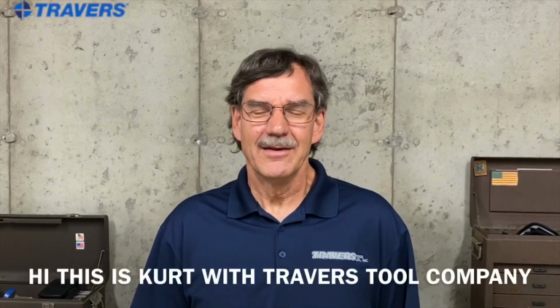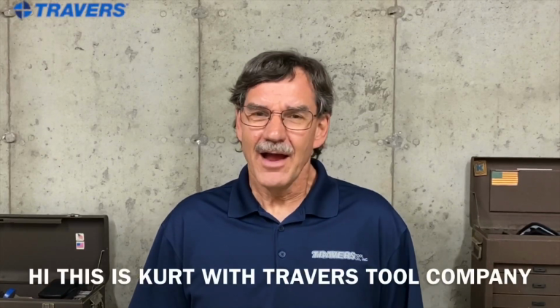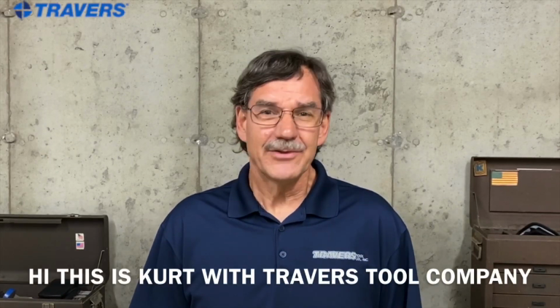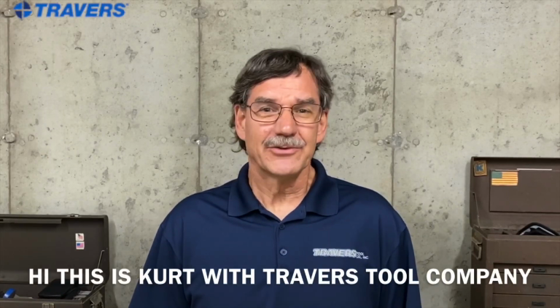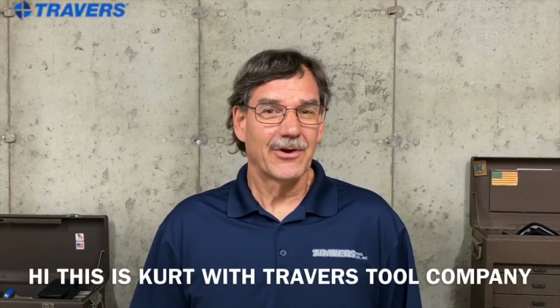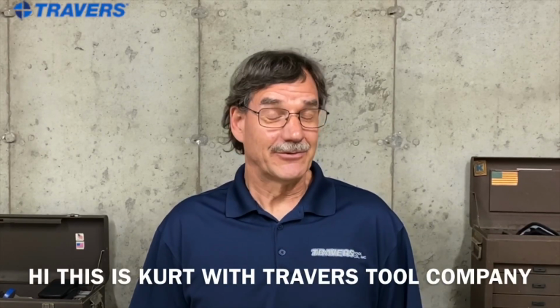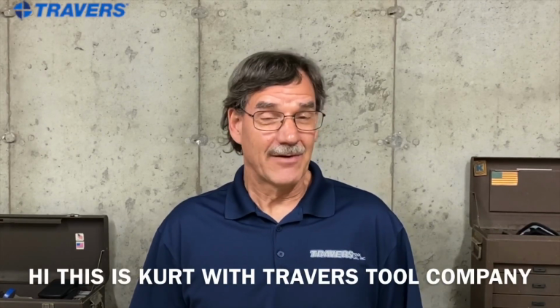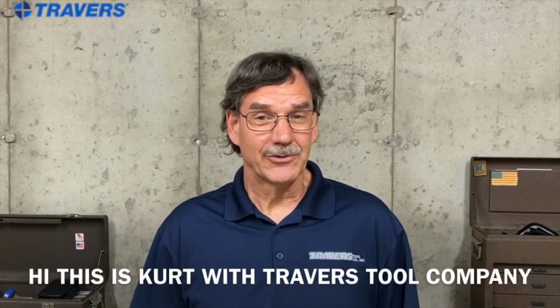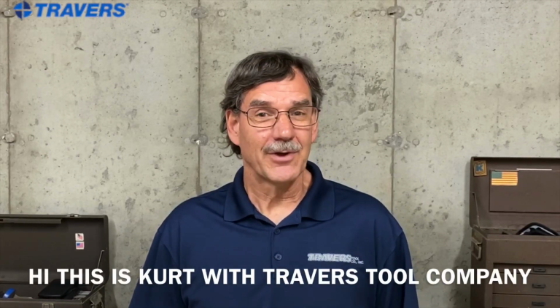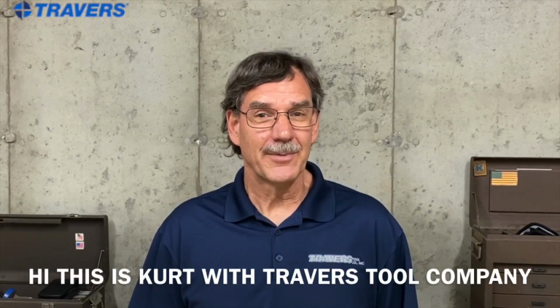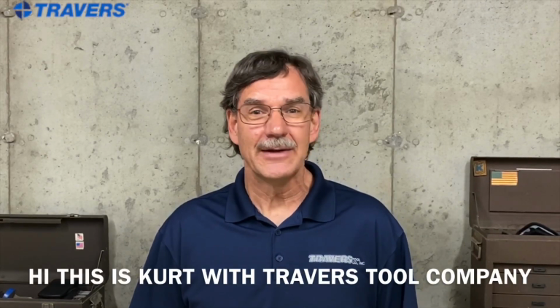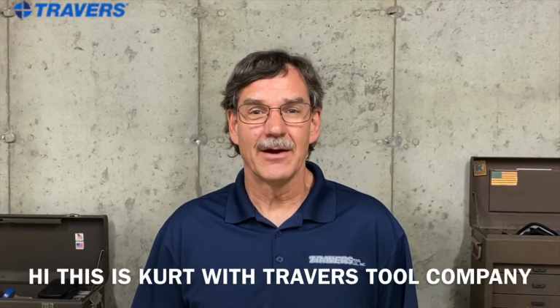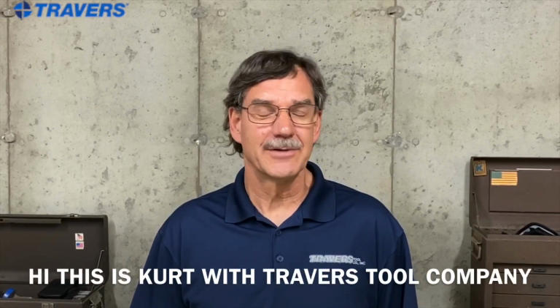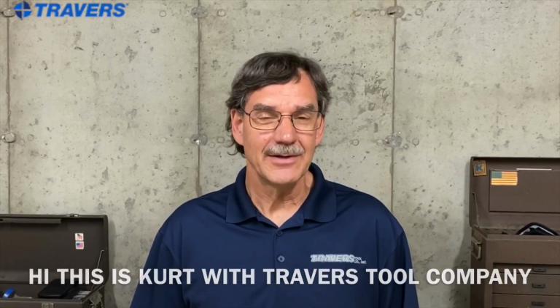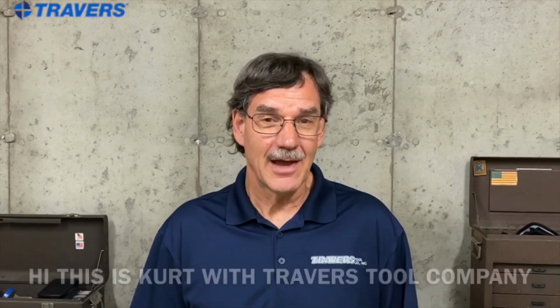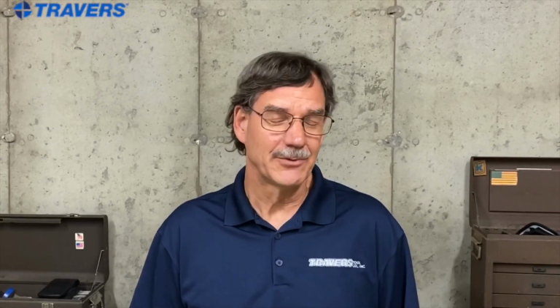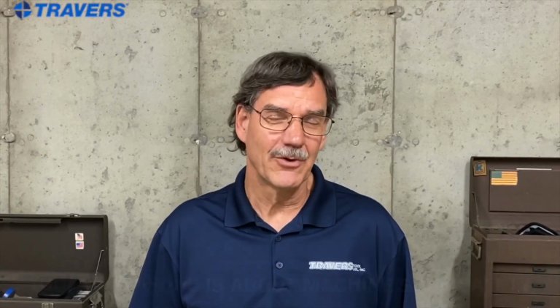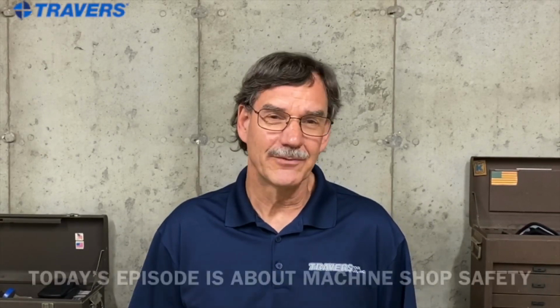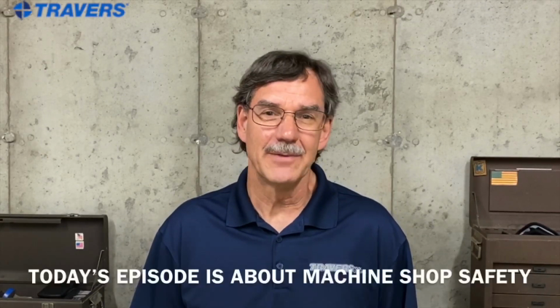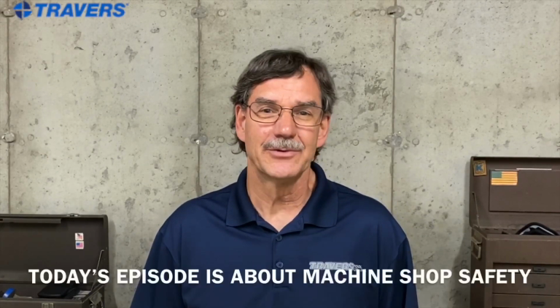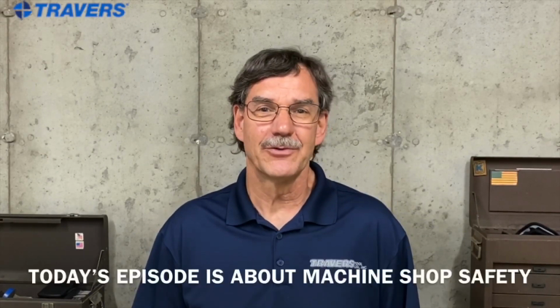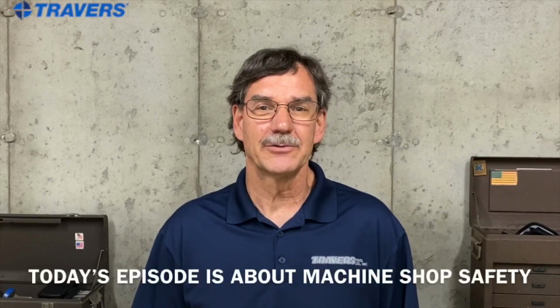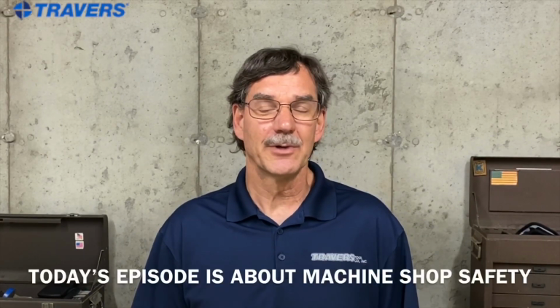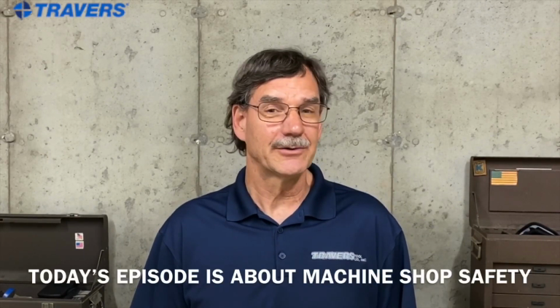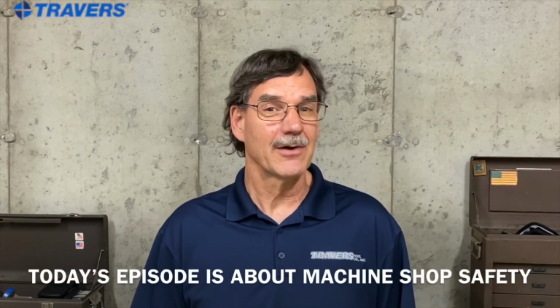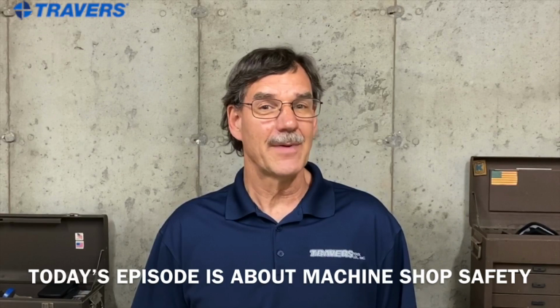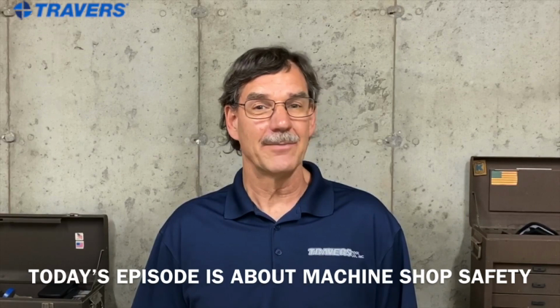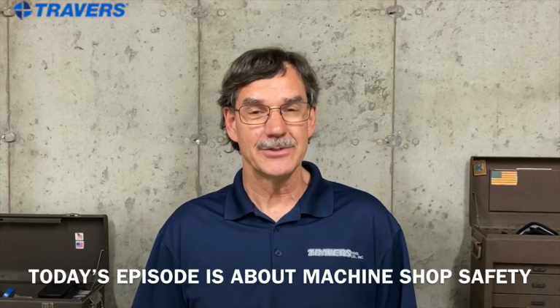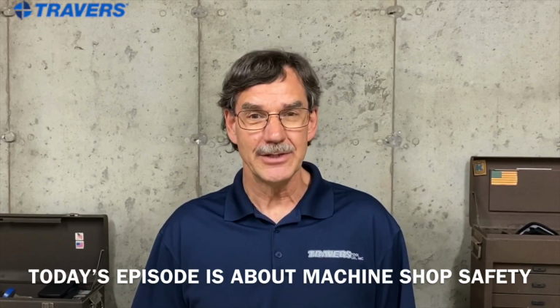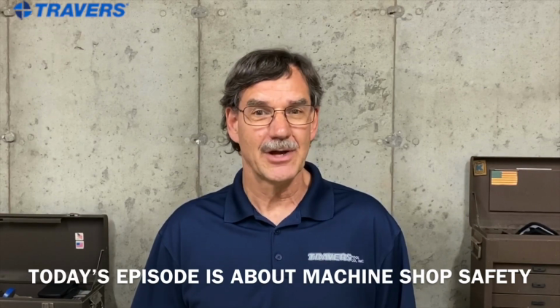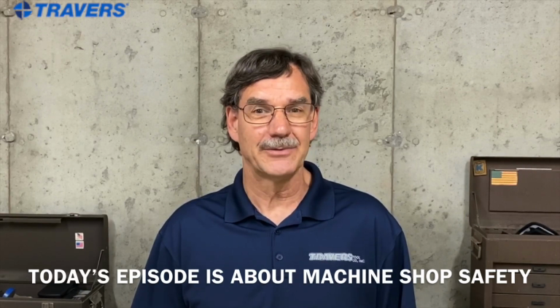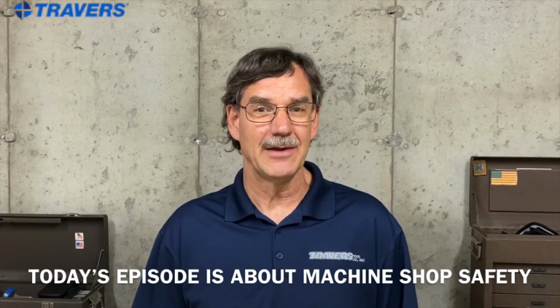Hi, this is Kurt at Travers Toll Company. On today's episode of Tips and Tricks, we're going to talk about machine shop safety.